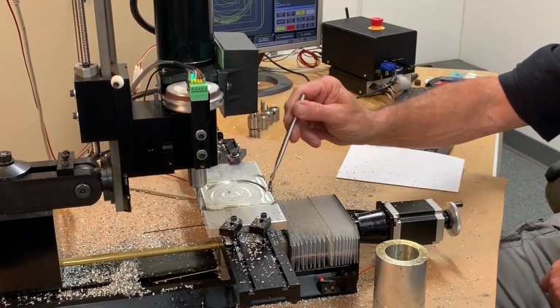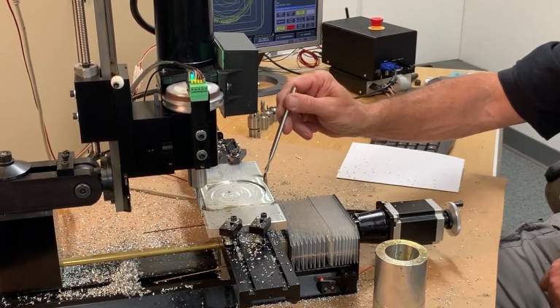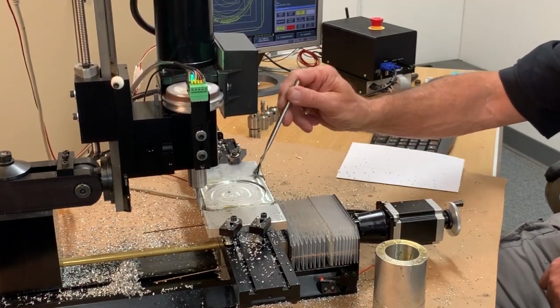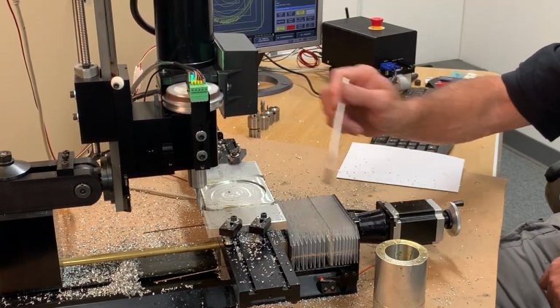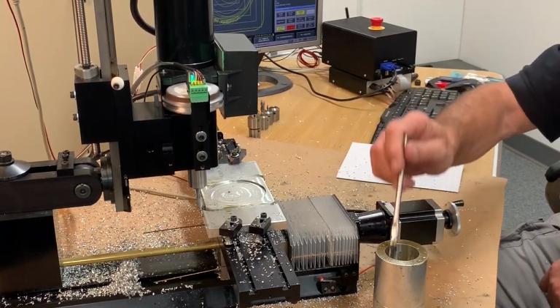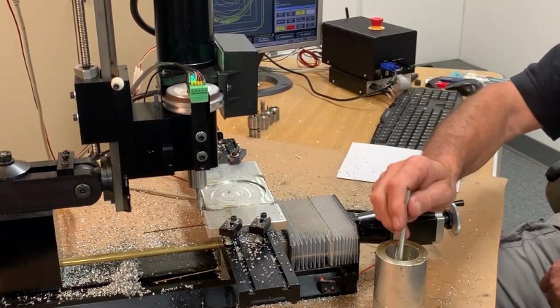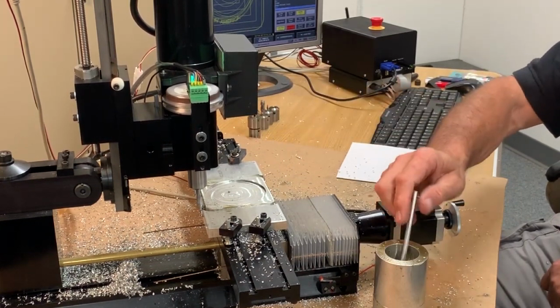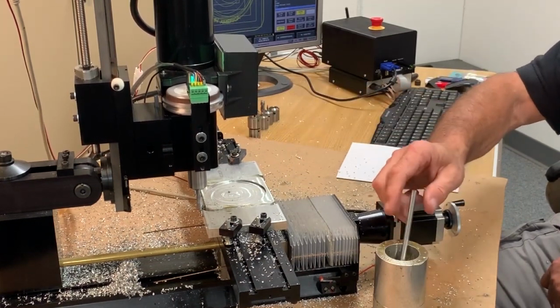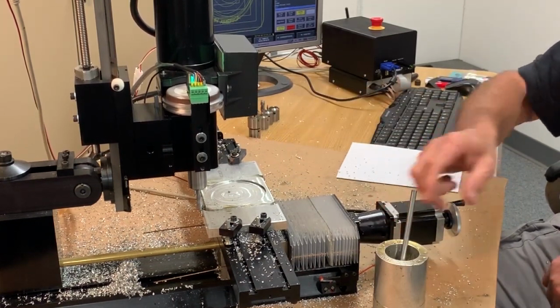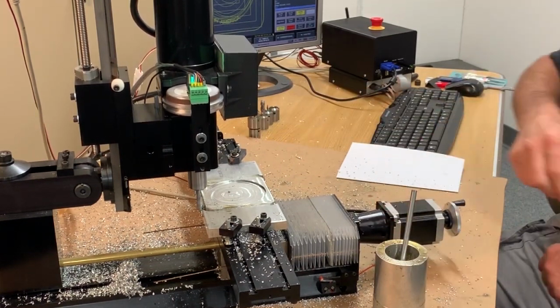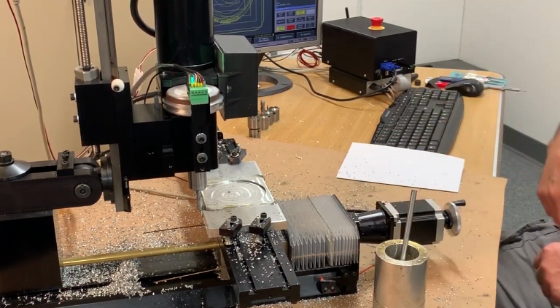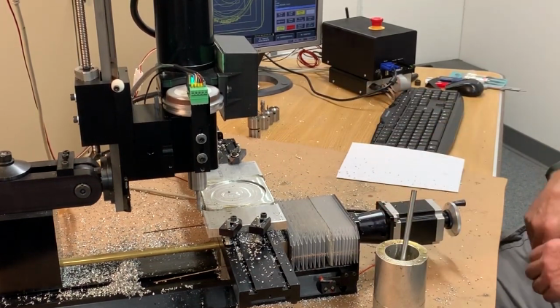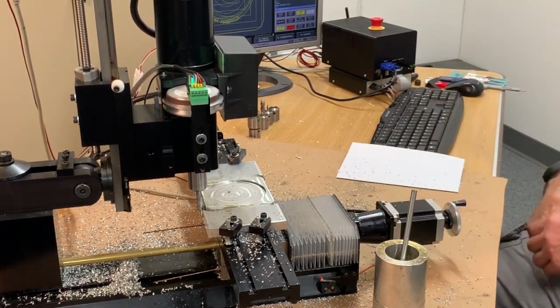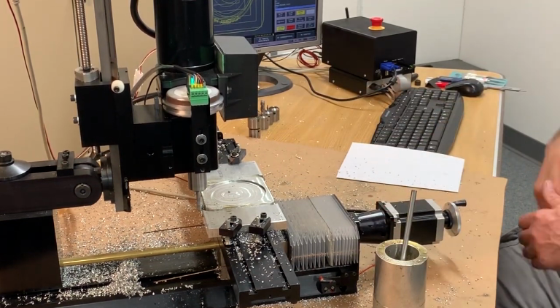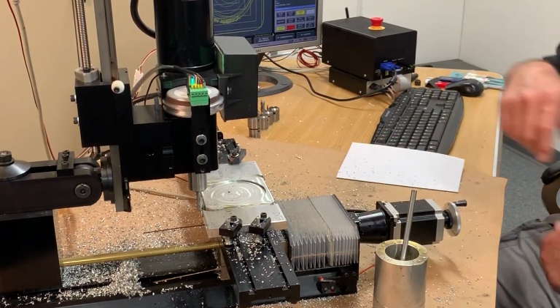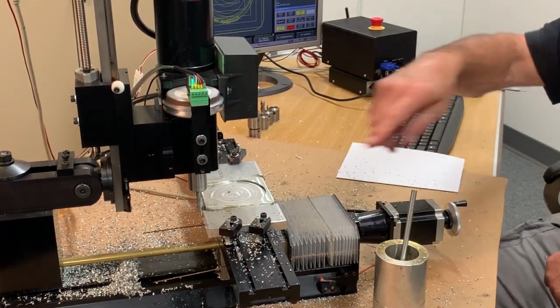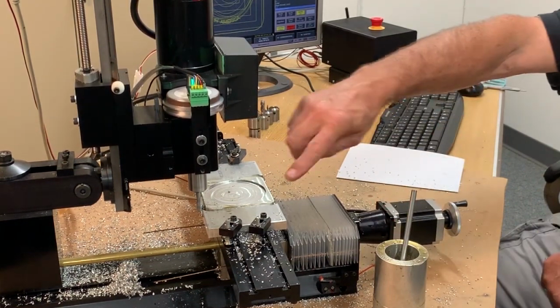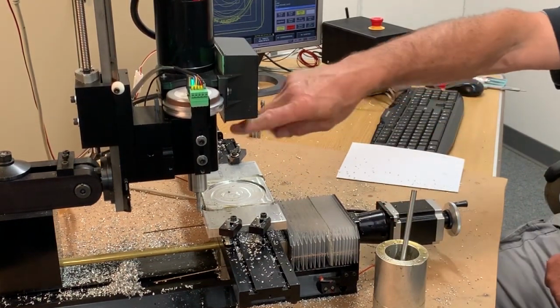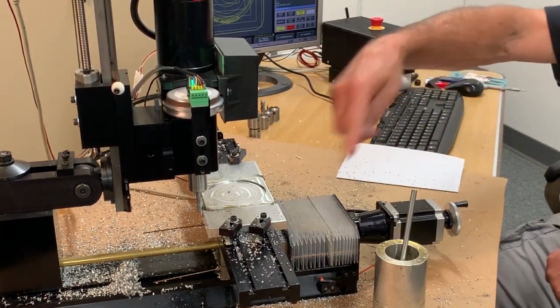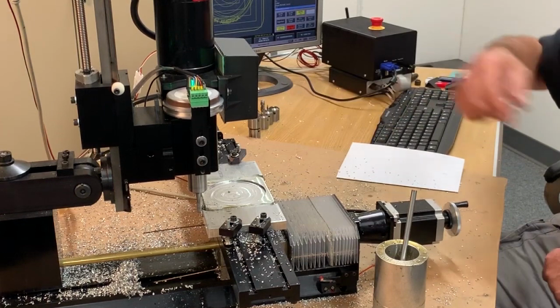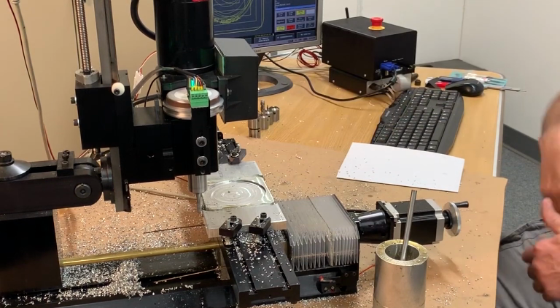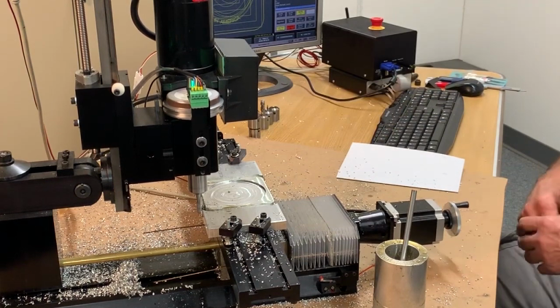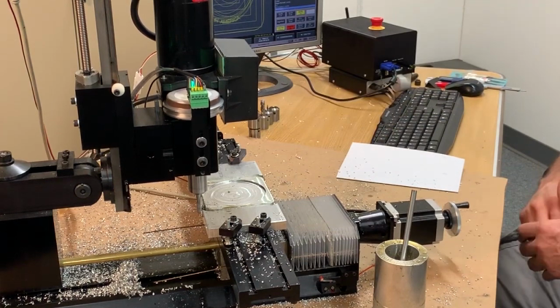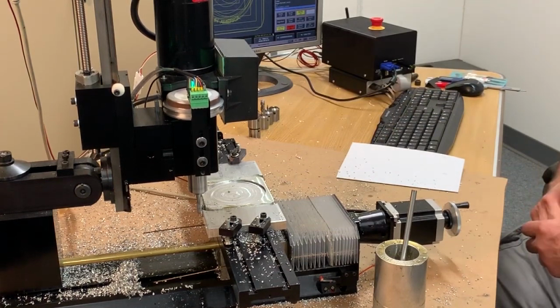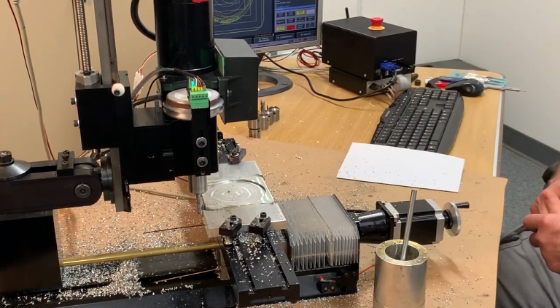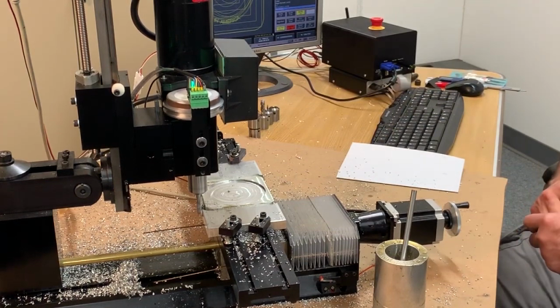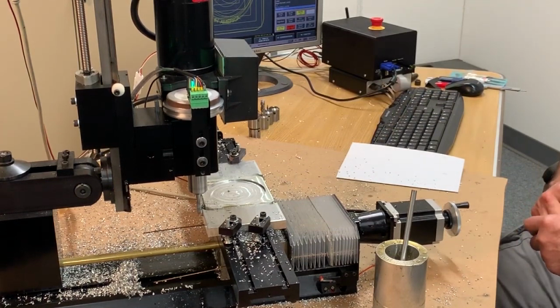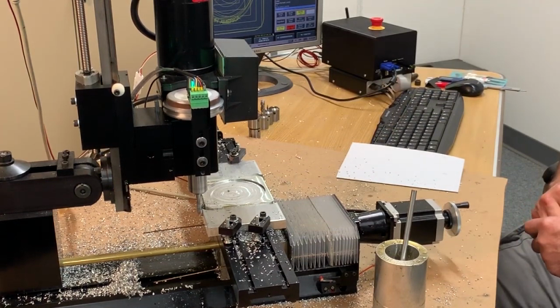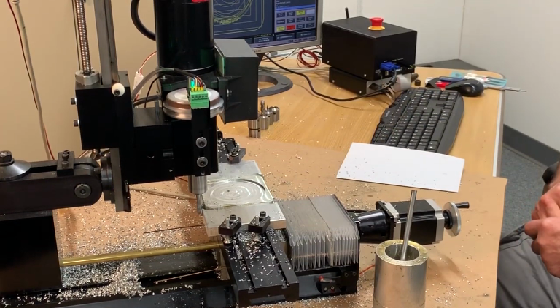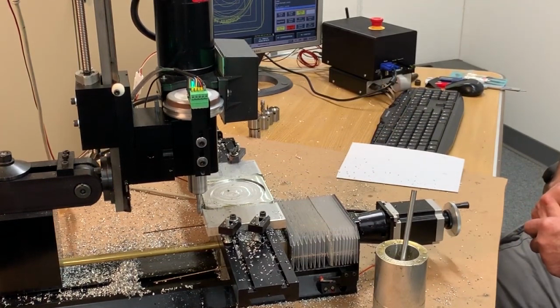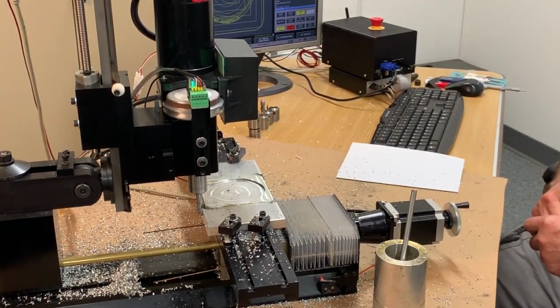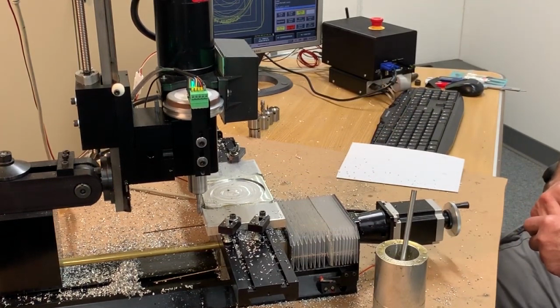Right there you just heard the RPMs come up a little bit. All it's going to do is a finish profile pass around the outside to give me a nice clean finish.